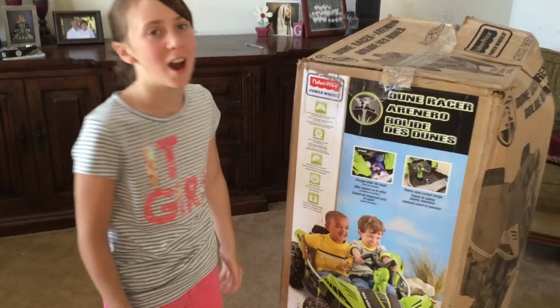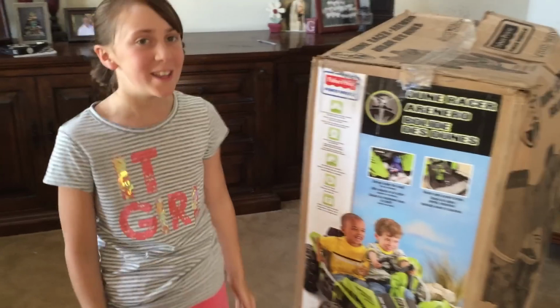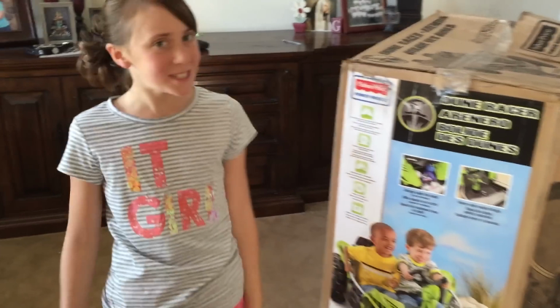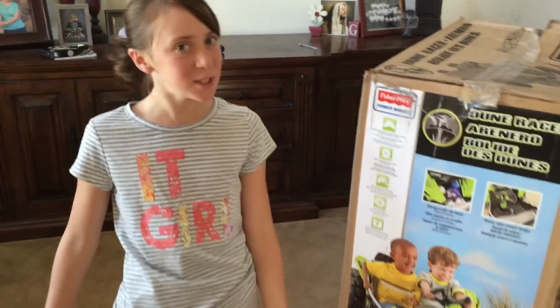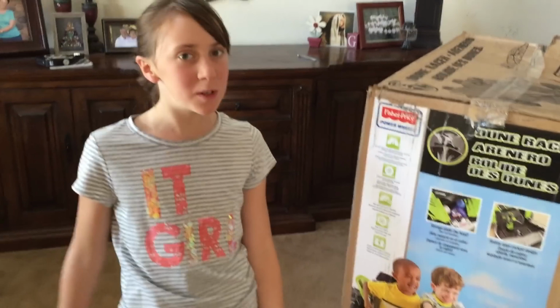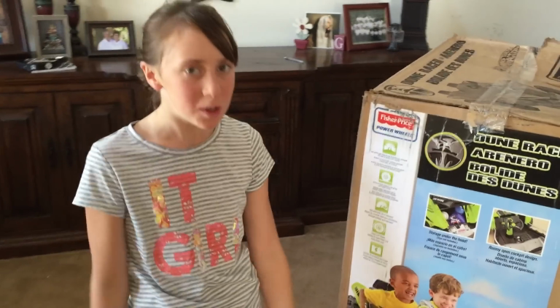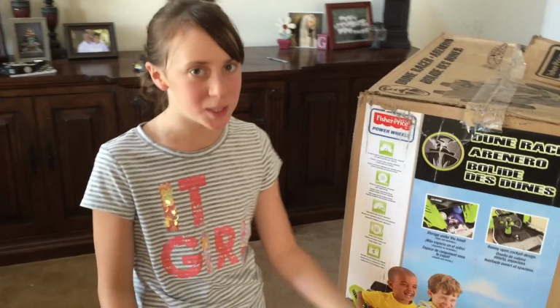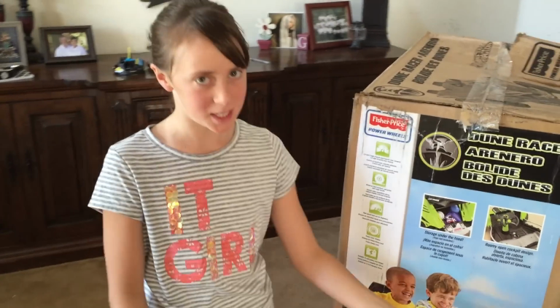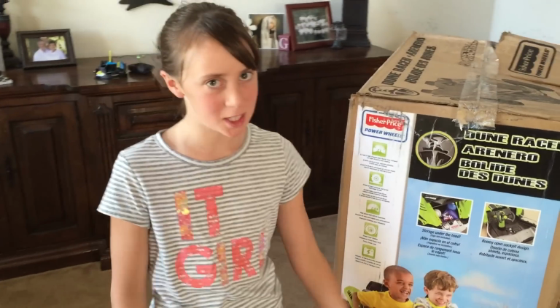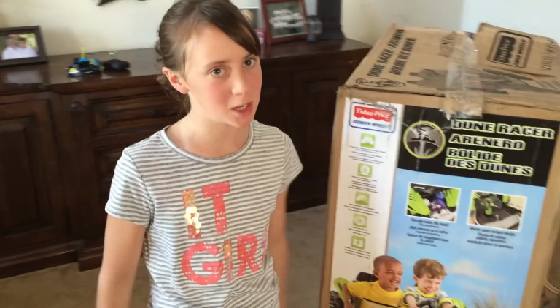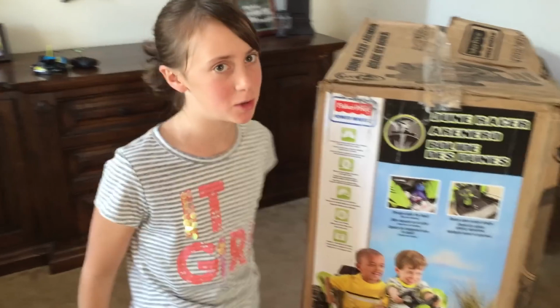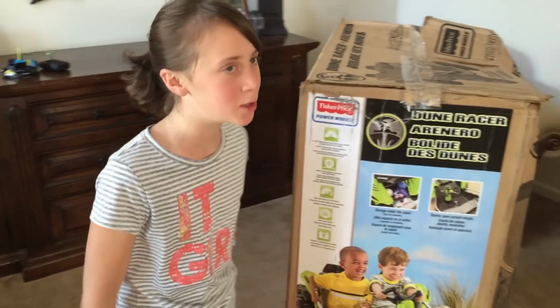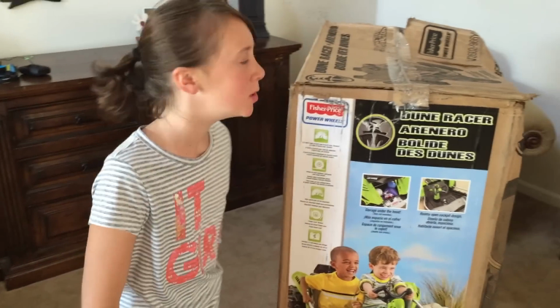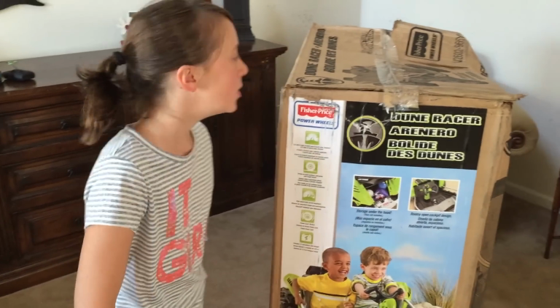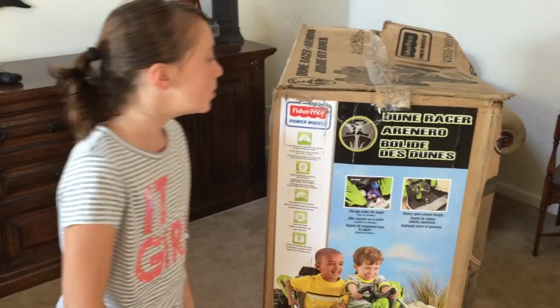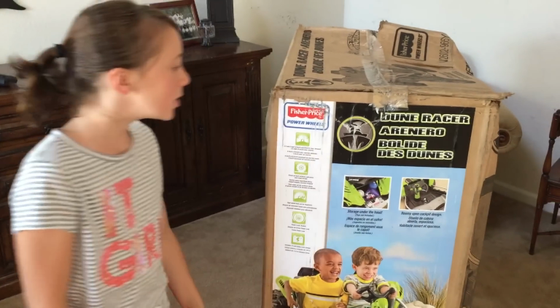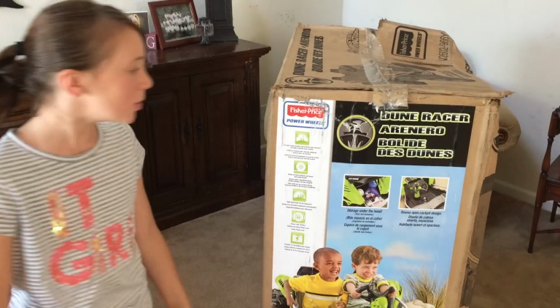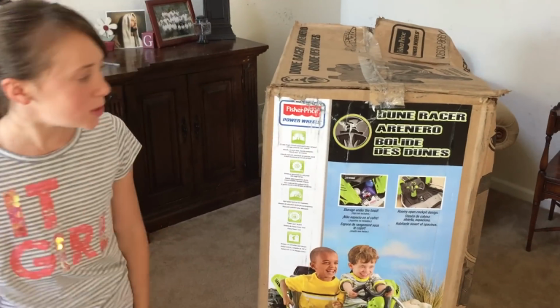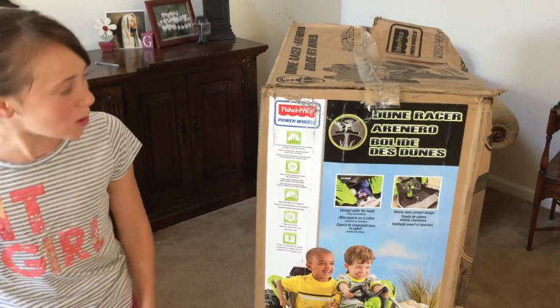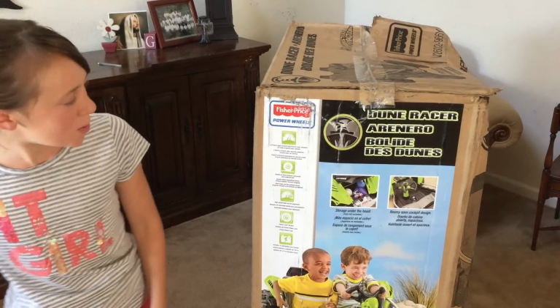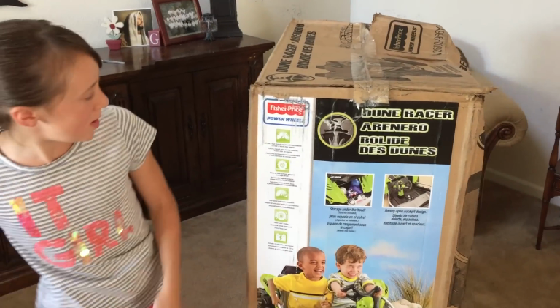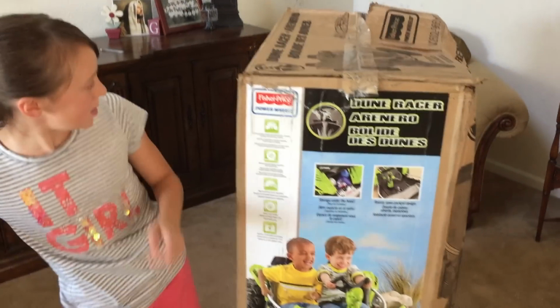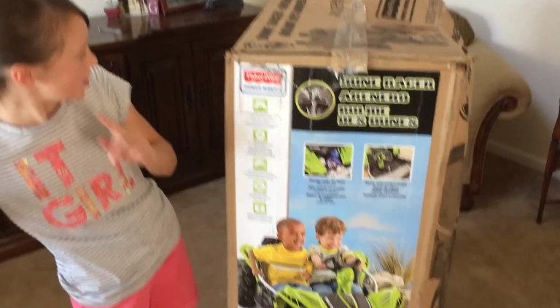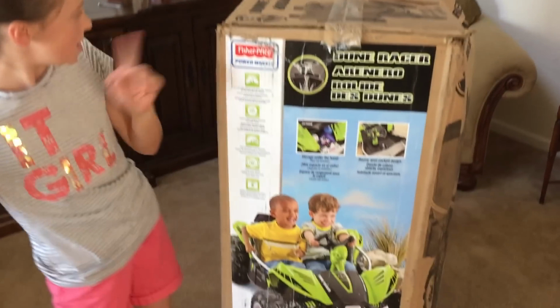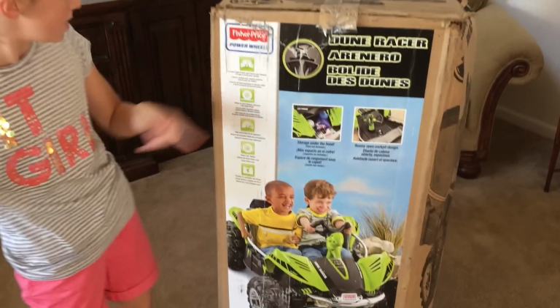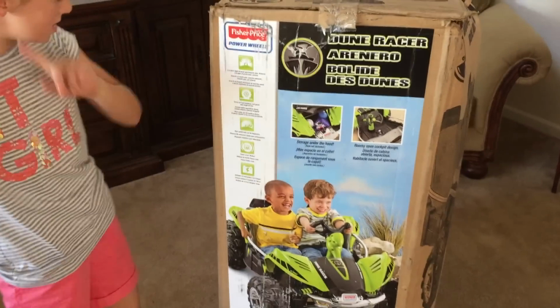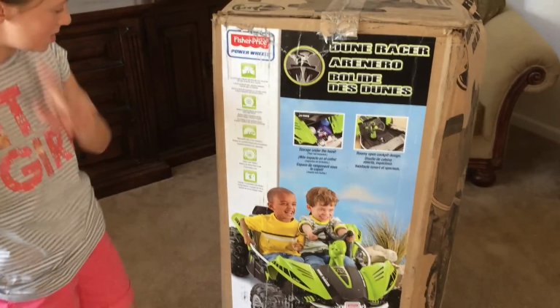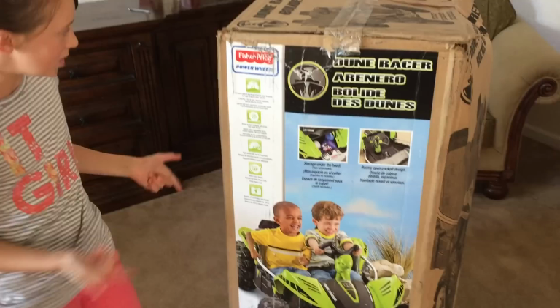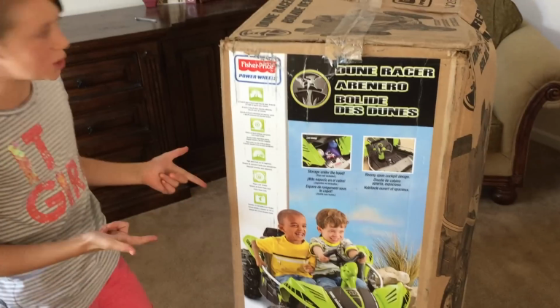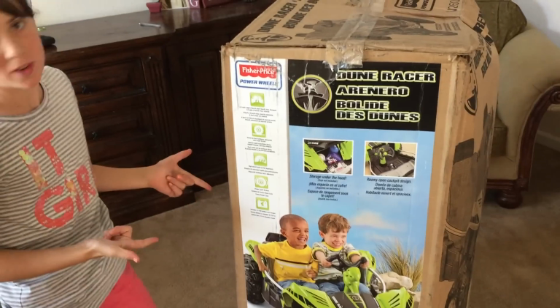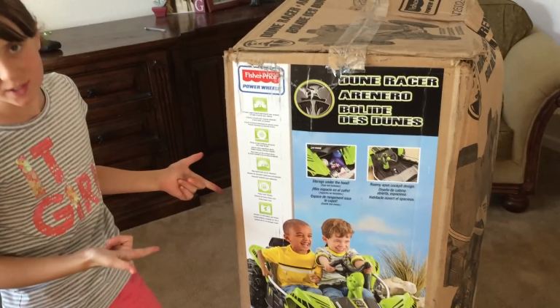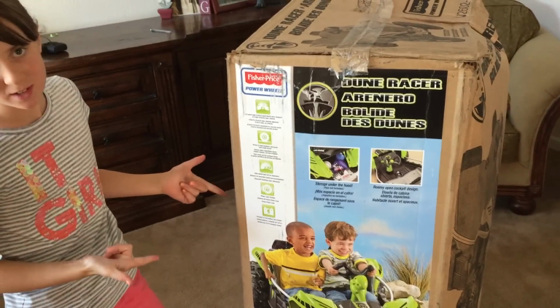Hi, this is Brindley with 6k Crew. We're going to open the Dune Racer.